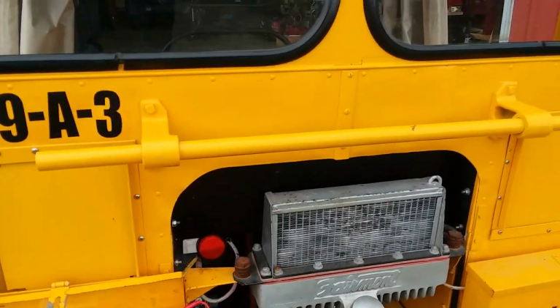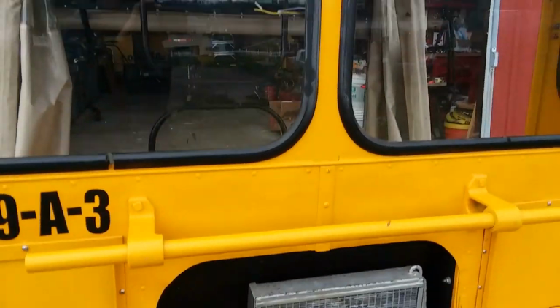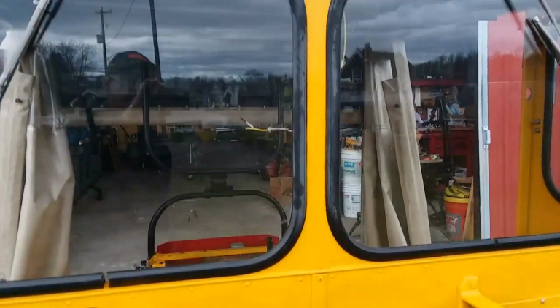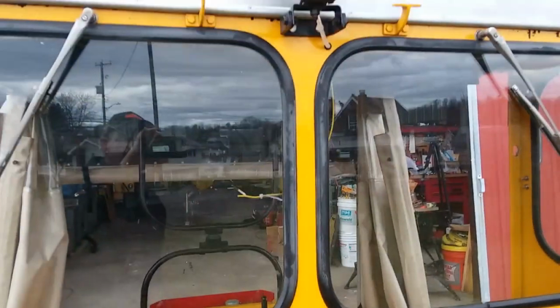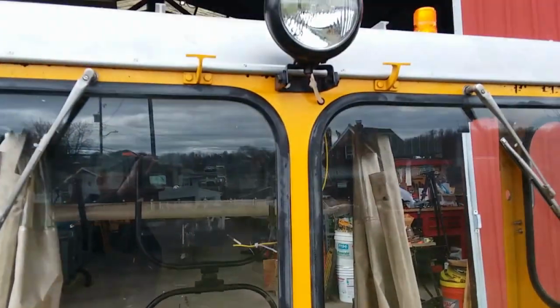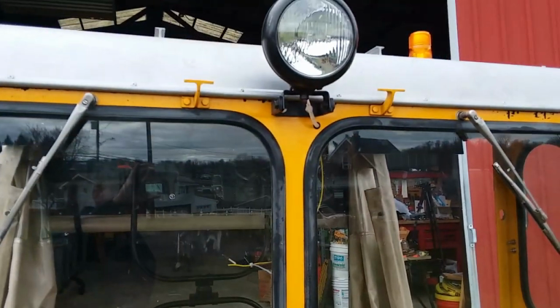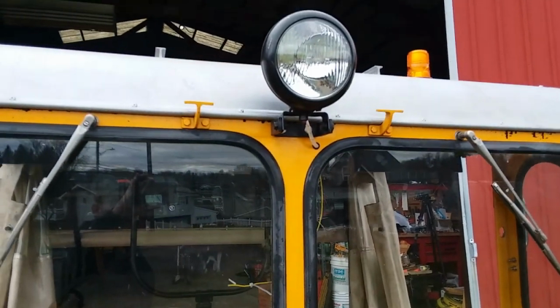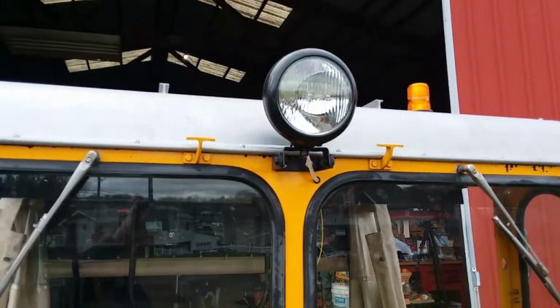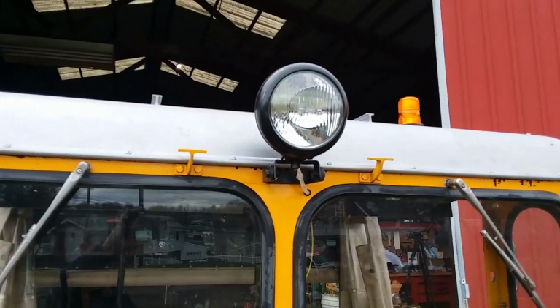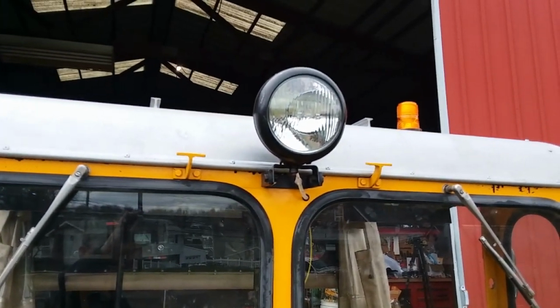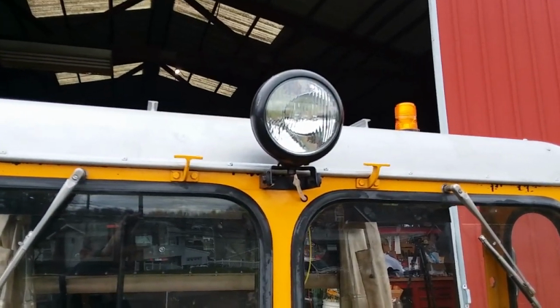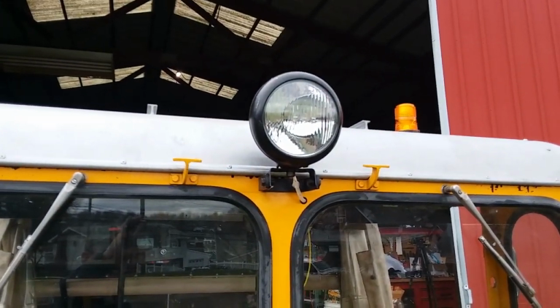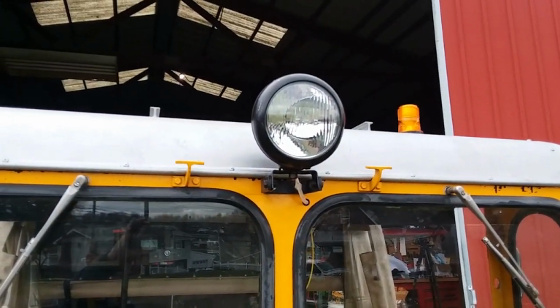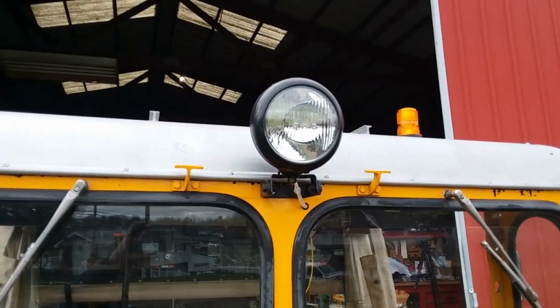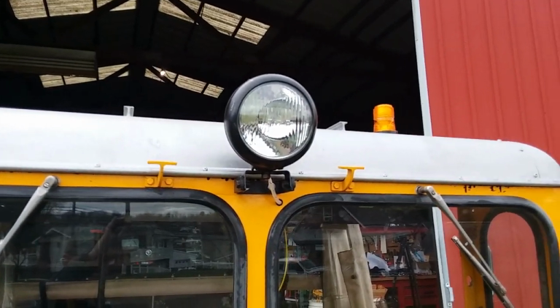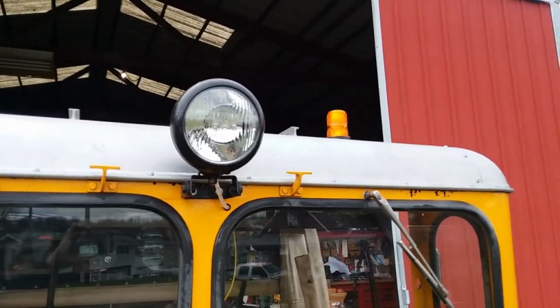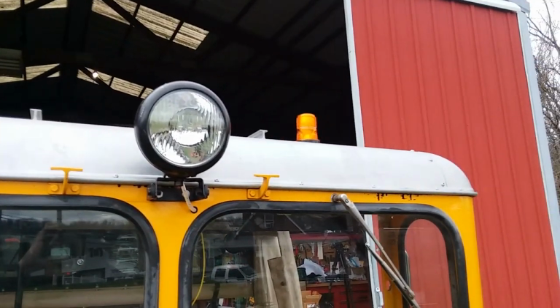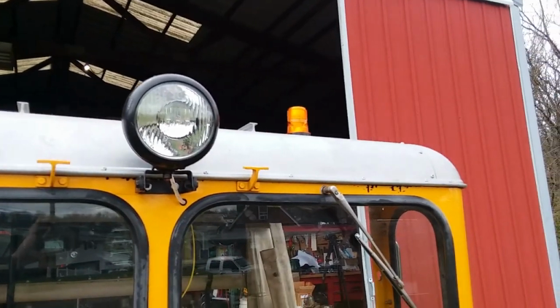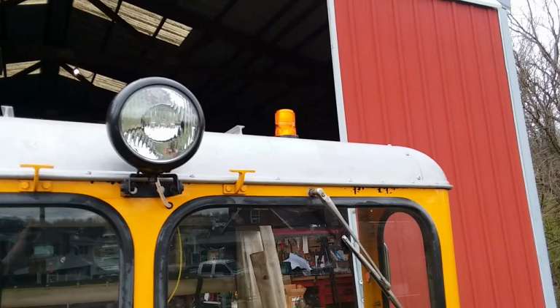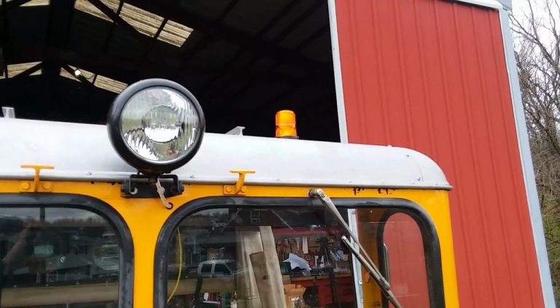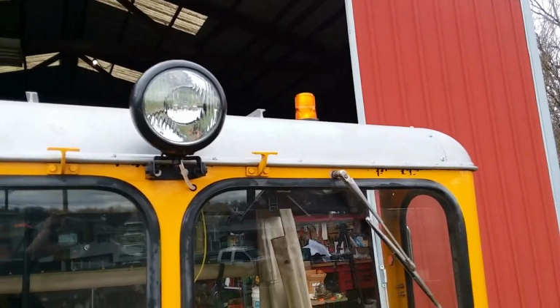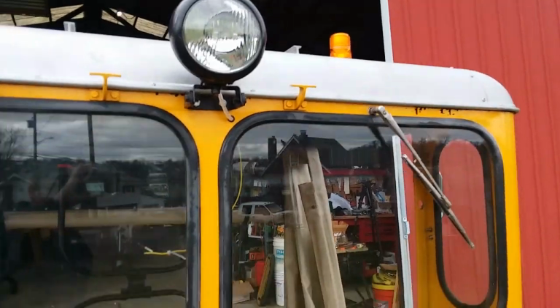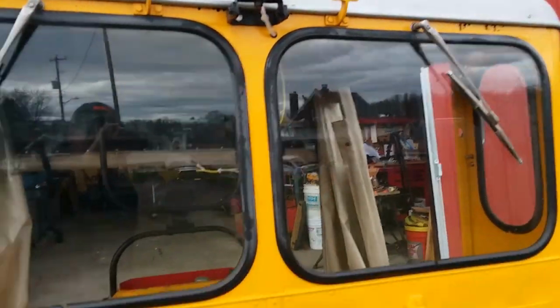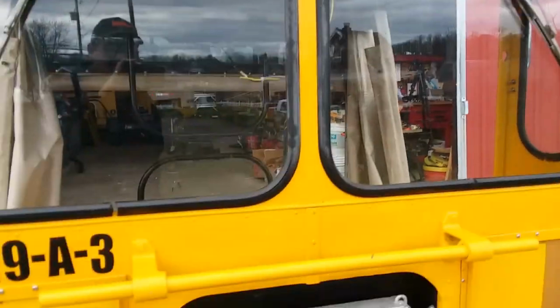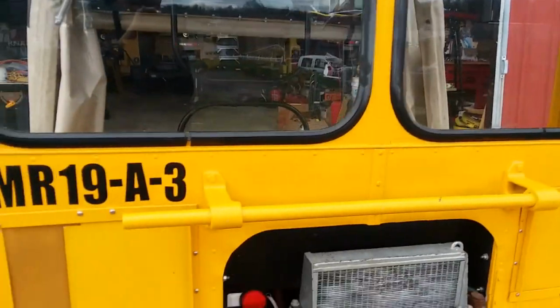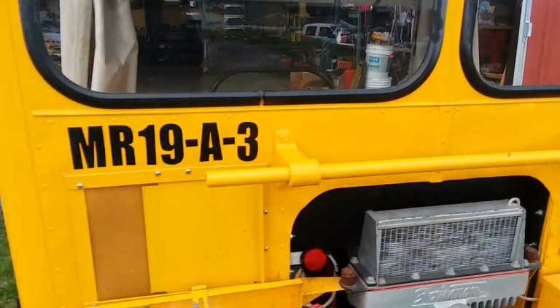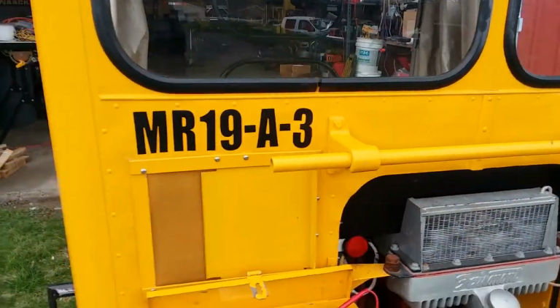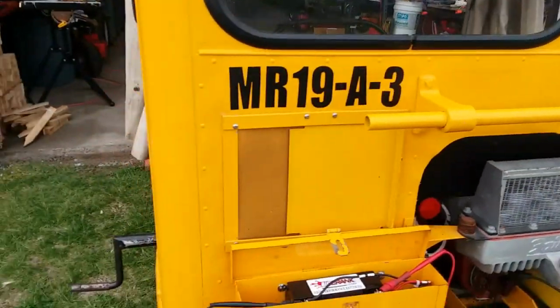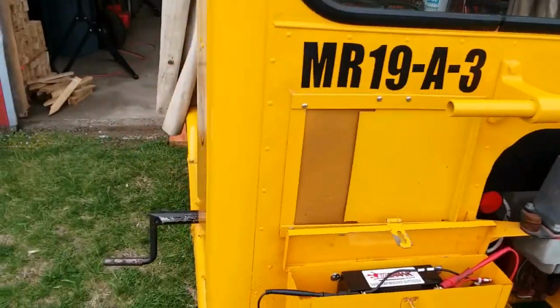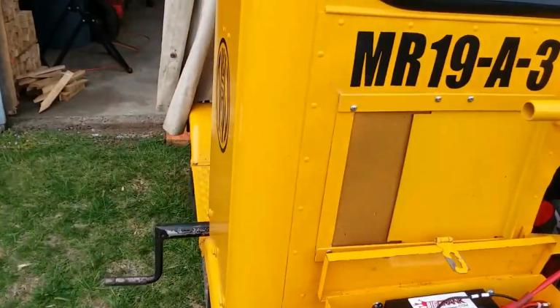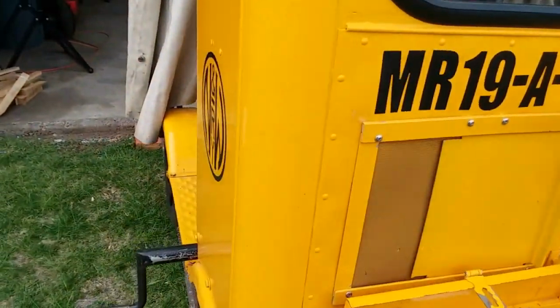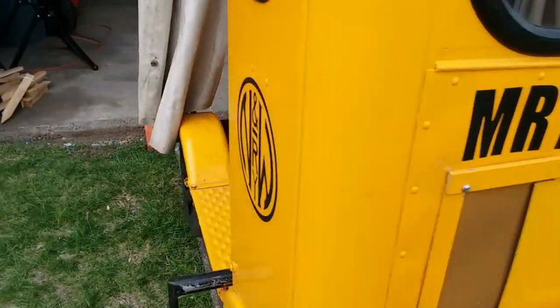And there's the front brake light, tail light for reverse operation, there's a front headlight, and a blinky flashy light - got to have that.